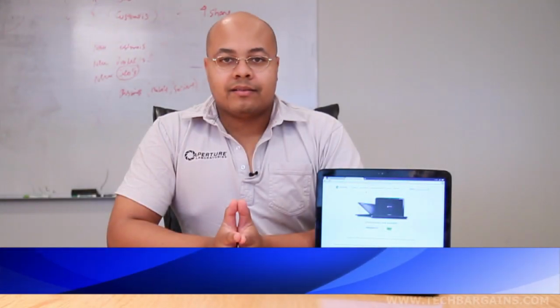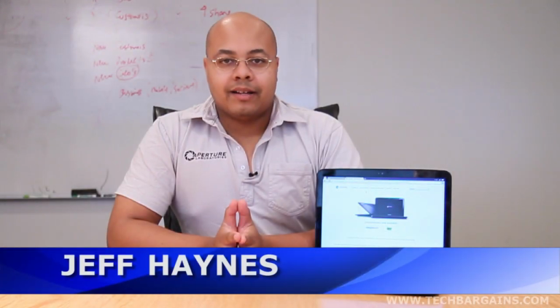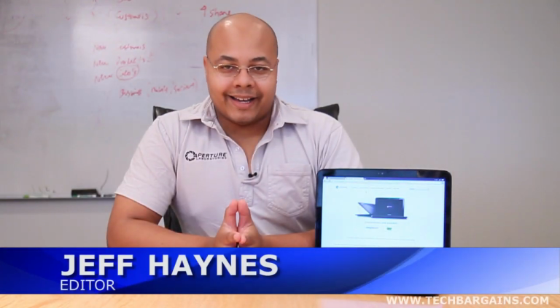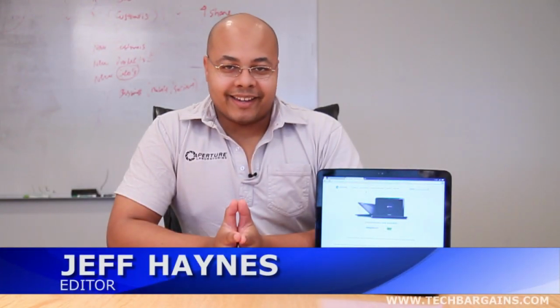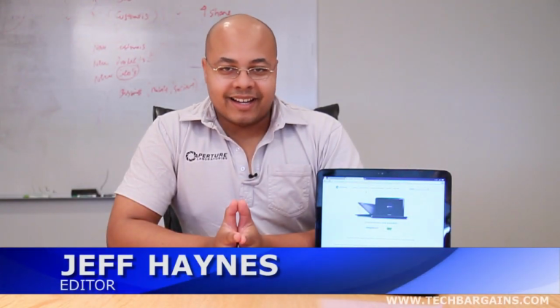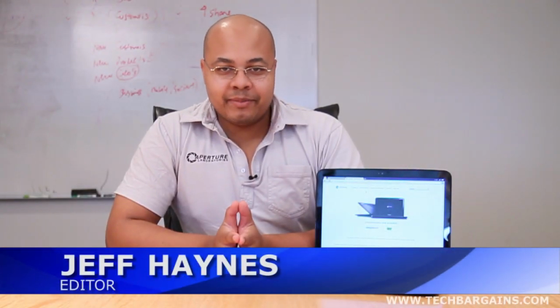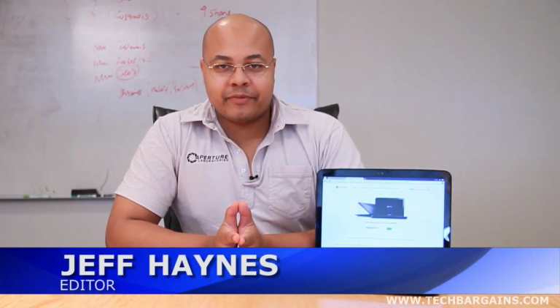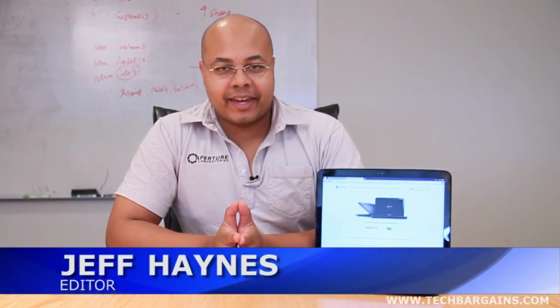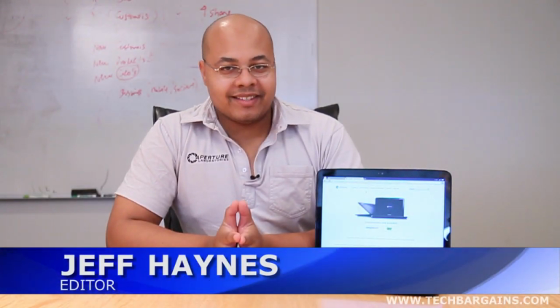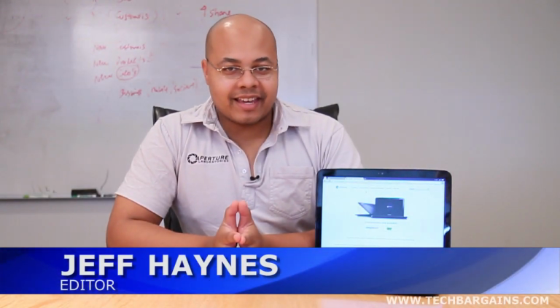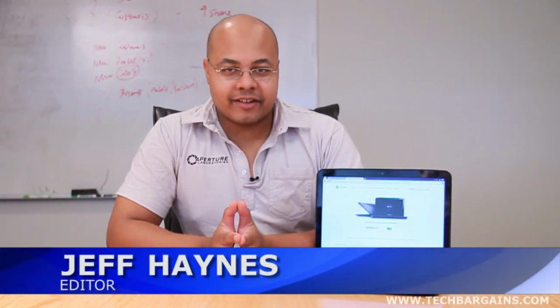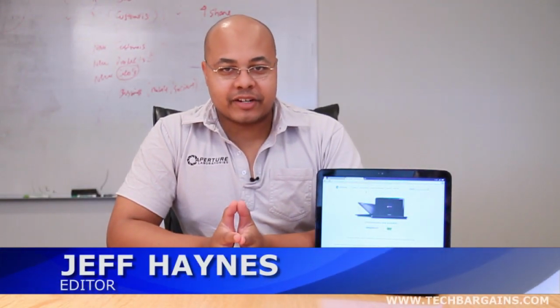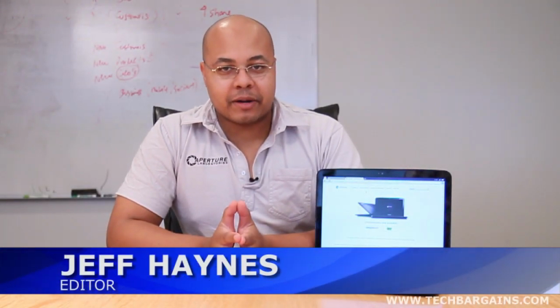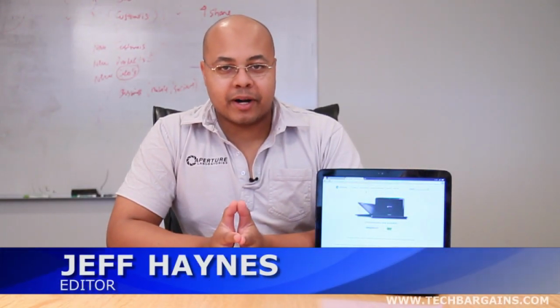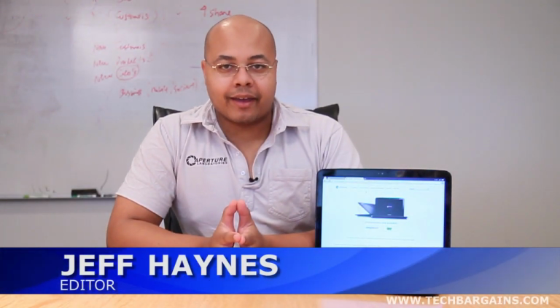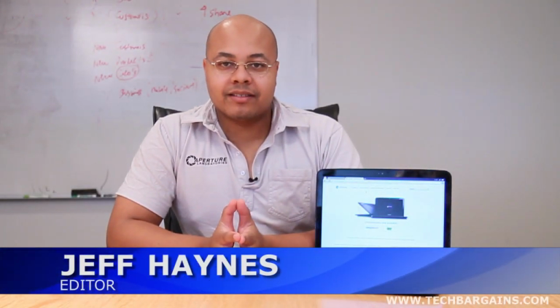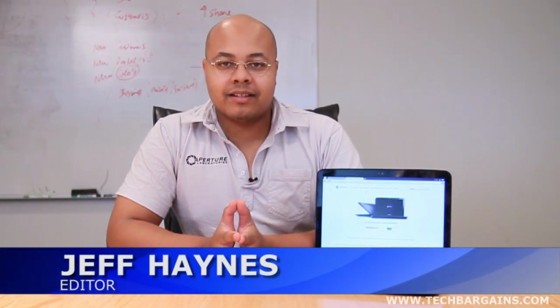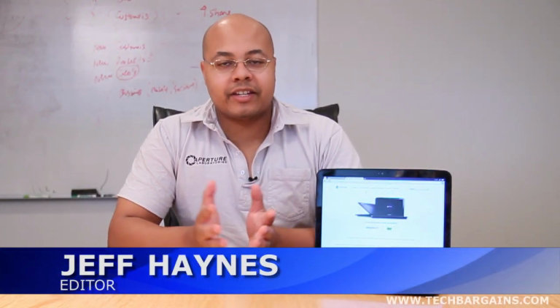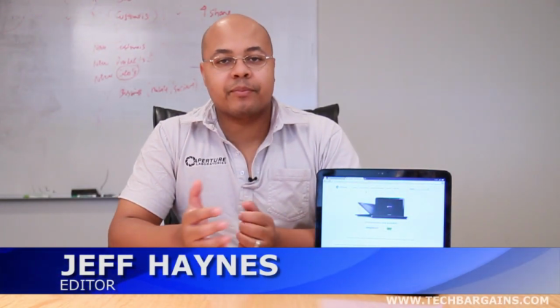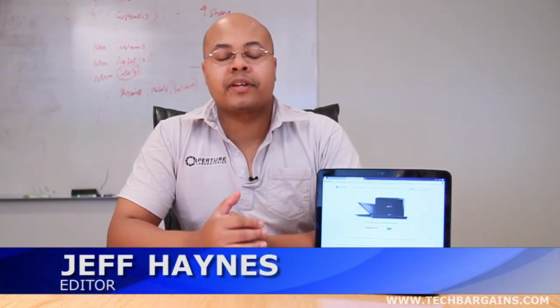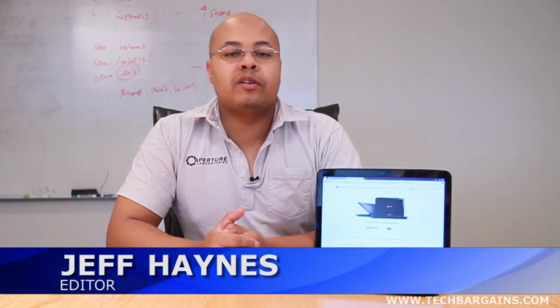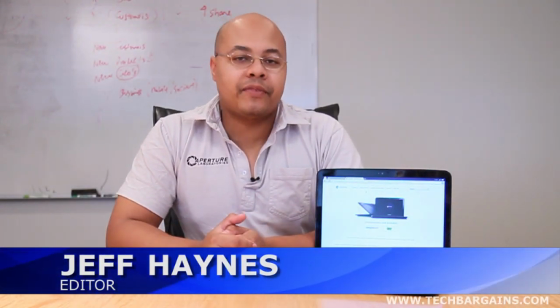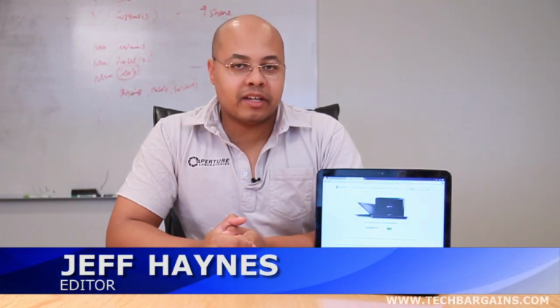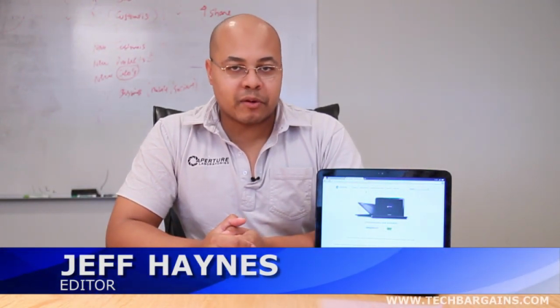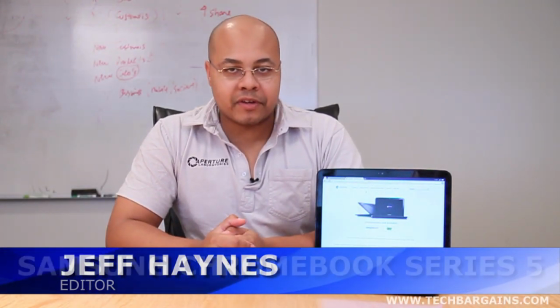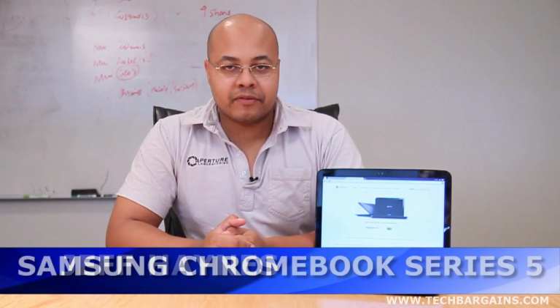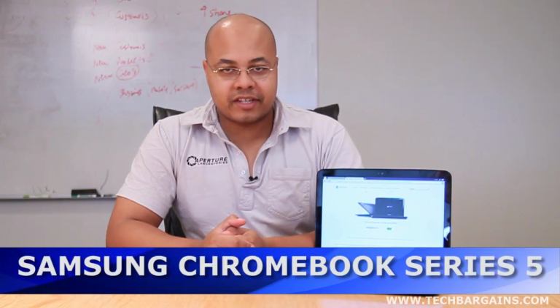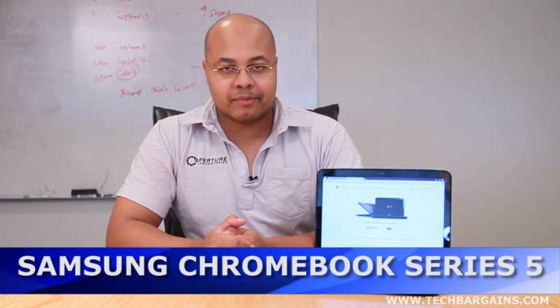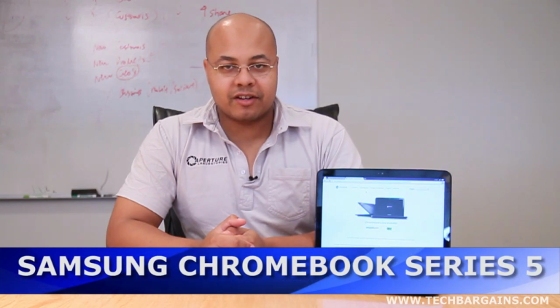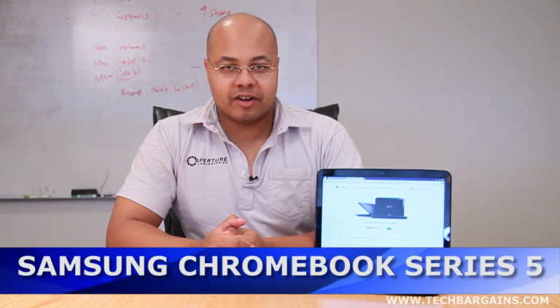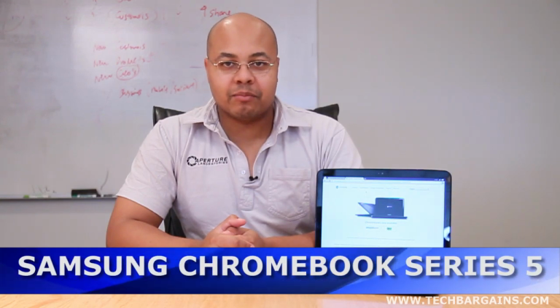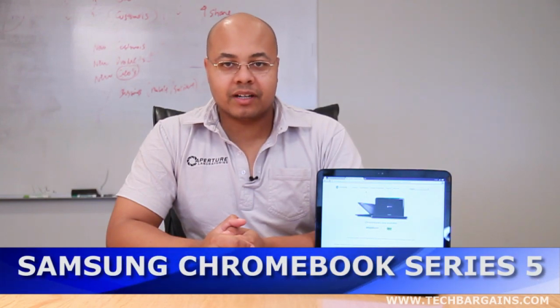Hi, I'm Jeff Haynes, editor at Tech Bargains, and today we're bringing you a video review of the Samsung Chromebook.